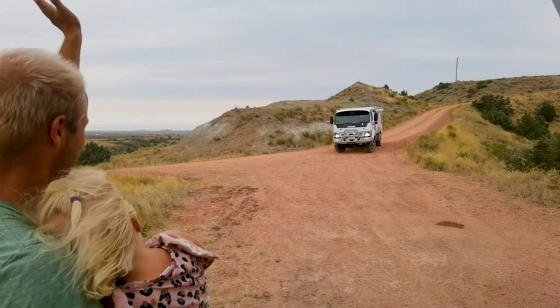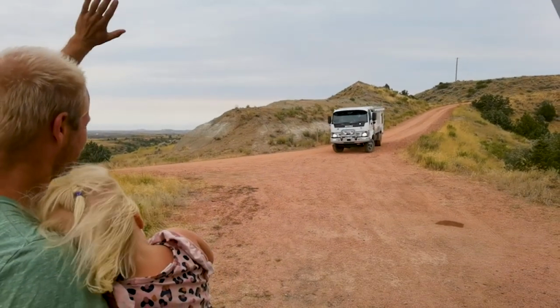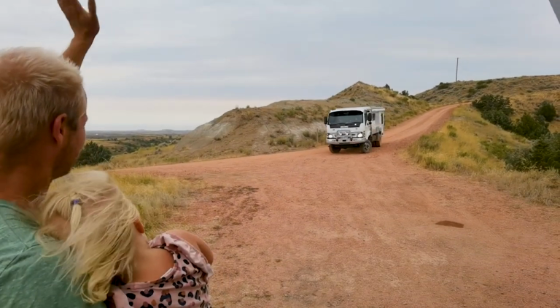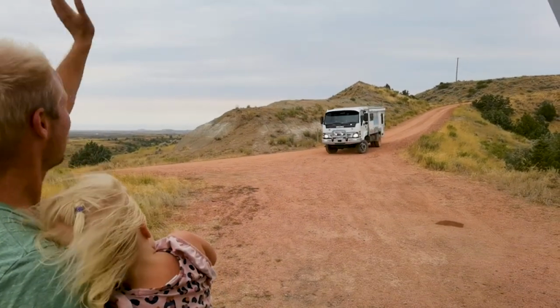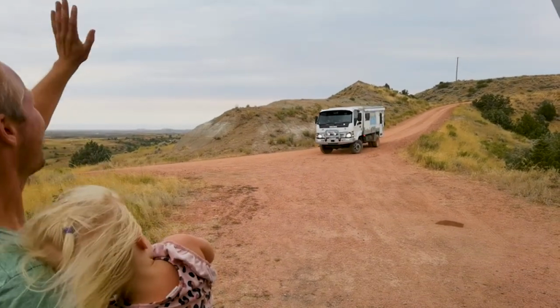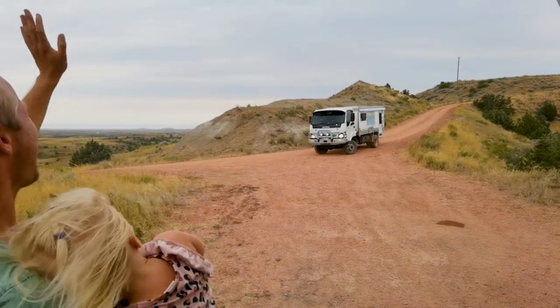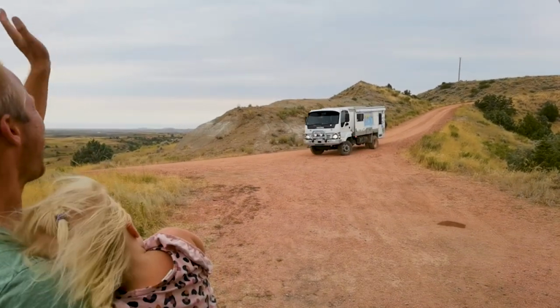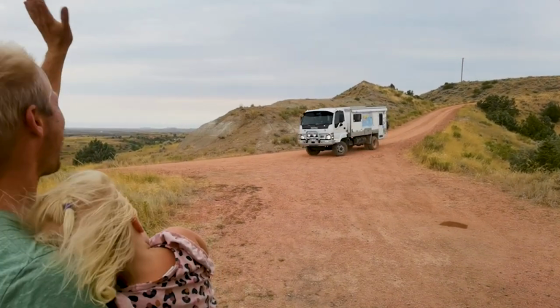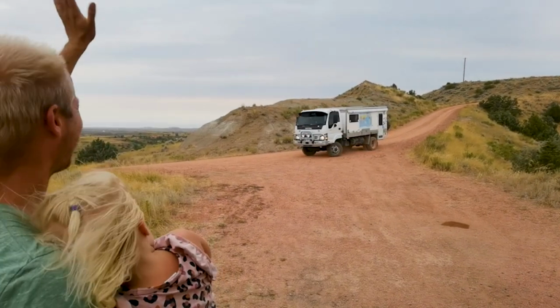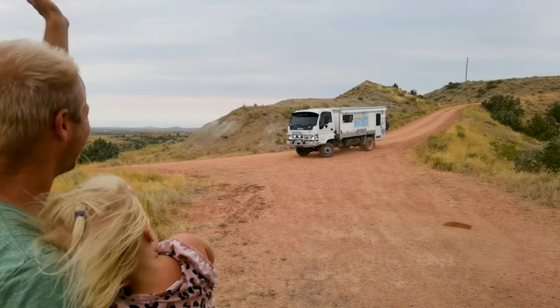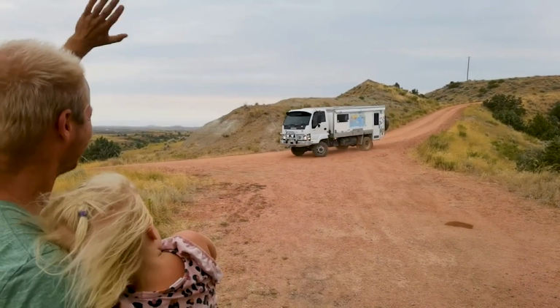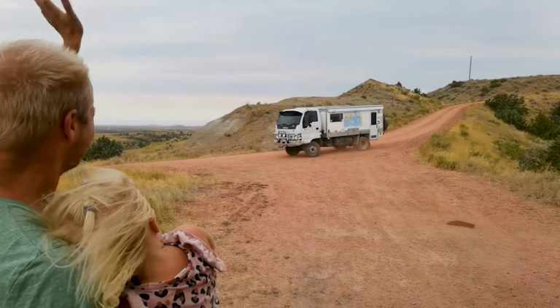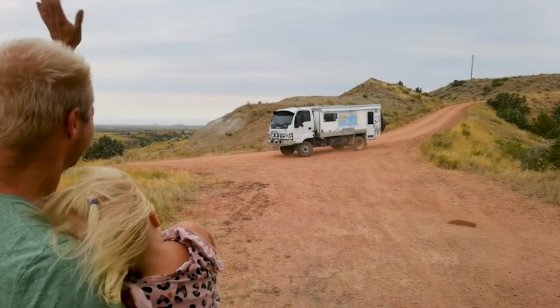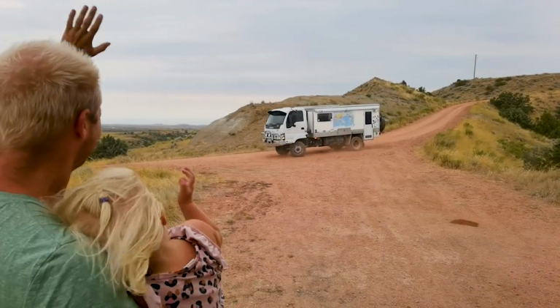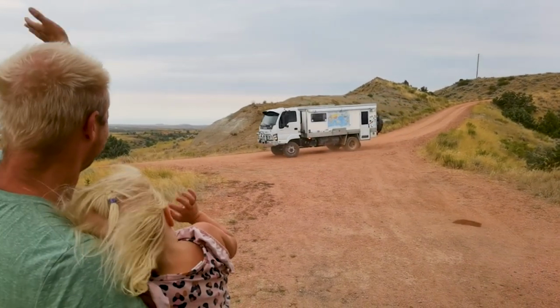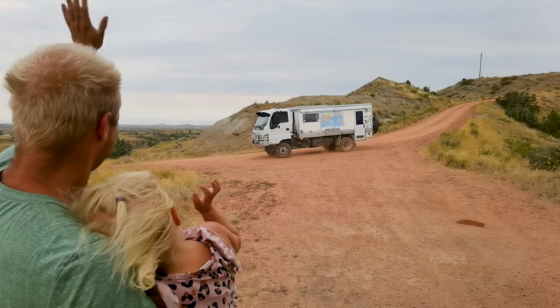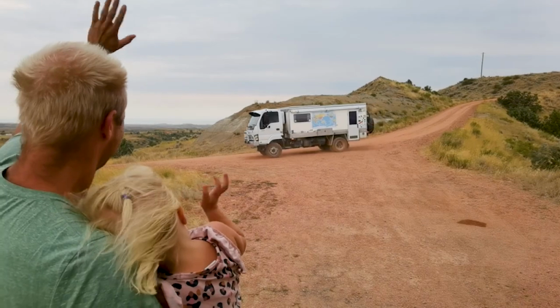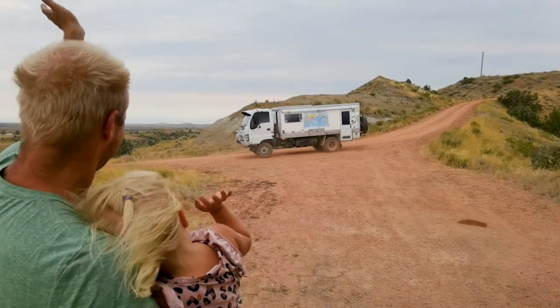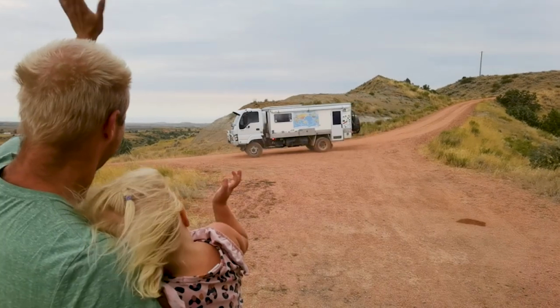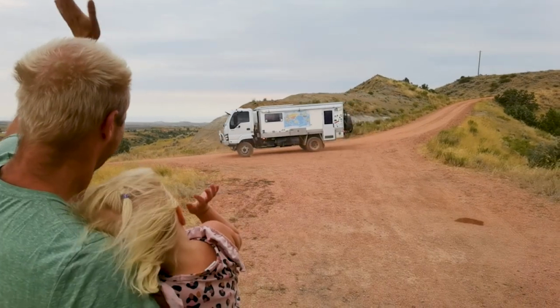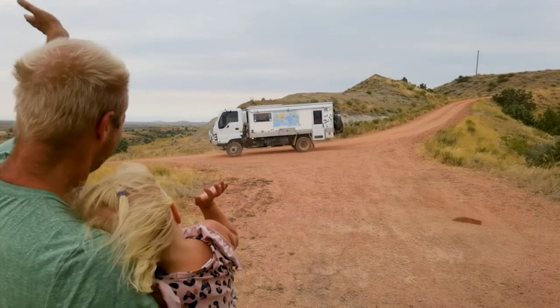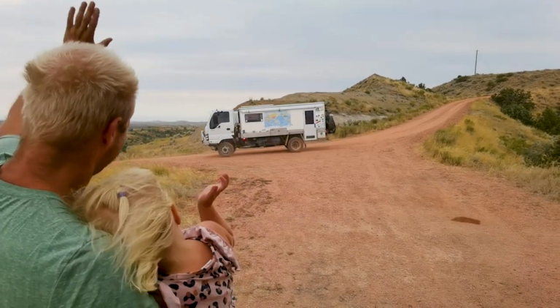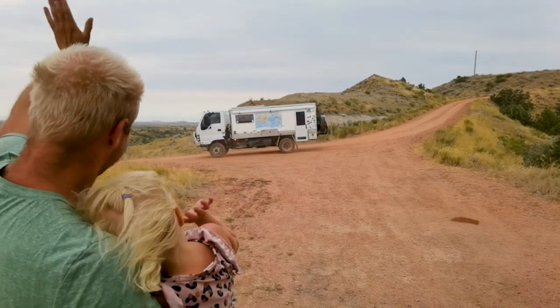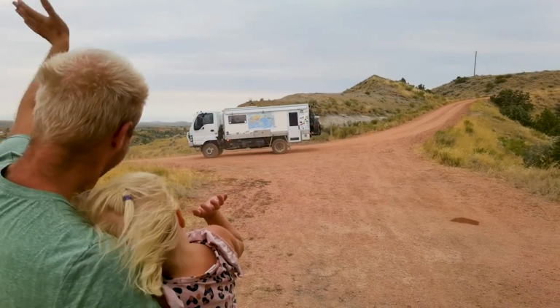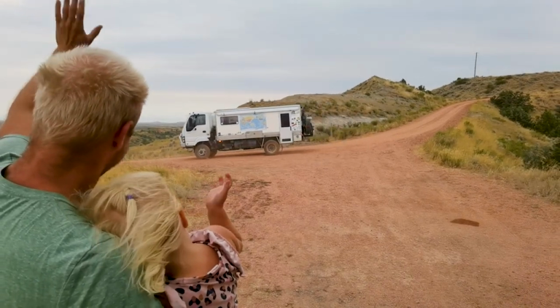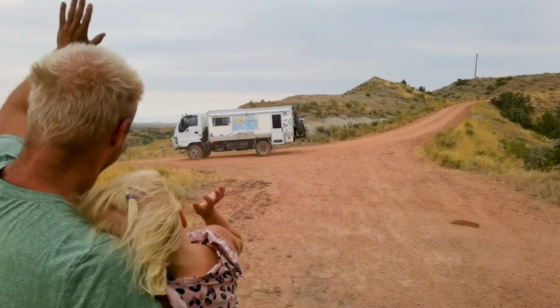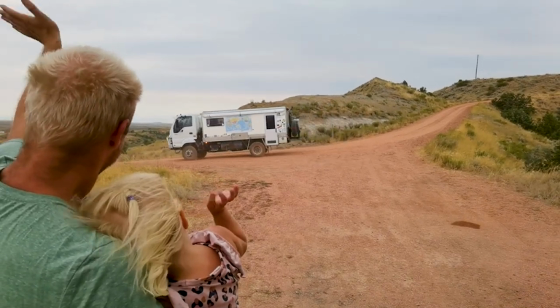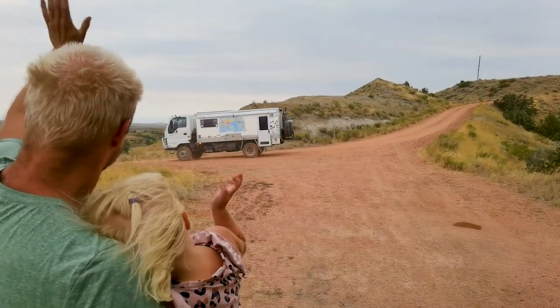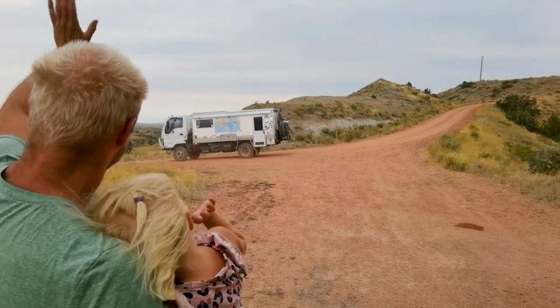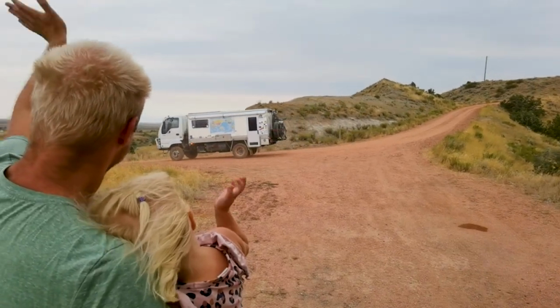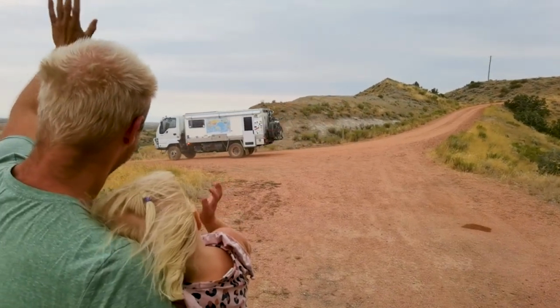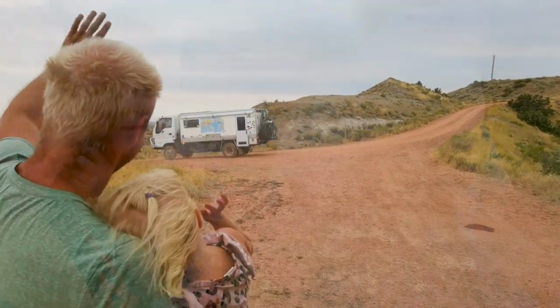The next morning we waved them goodbye, not knowing we would meet them the next day and the days after that too.